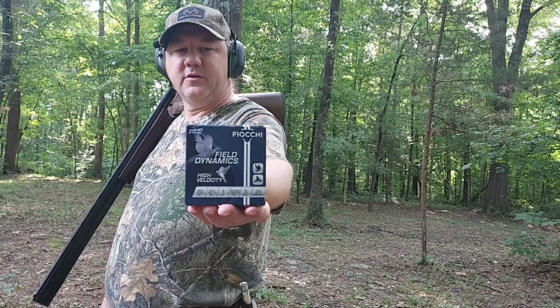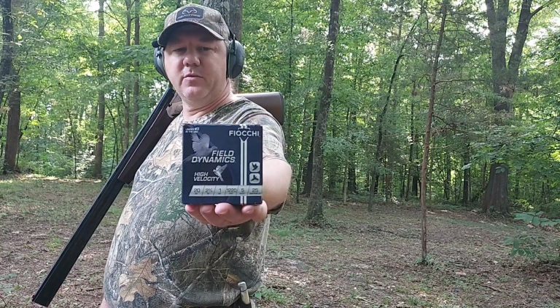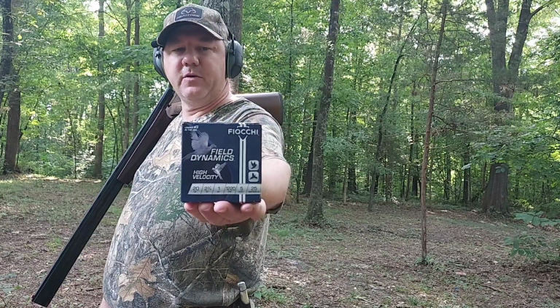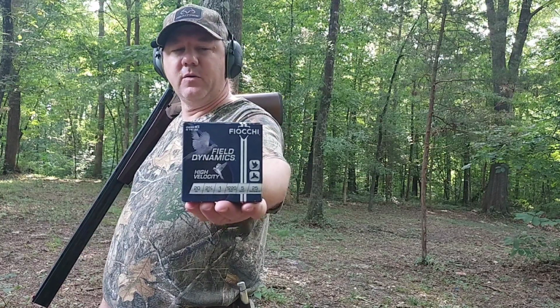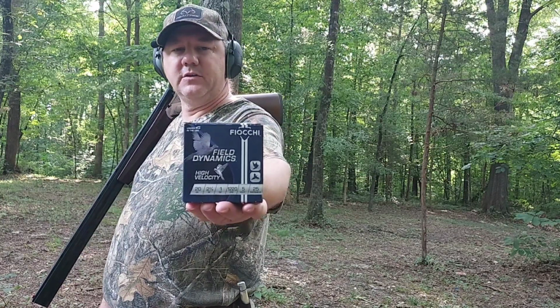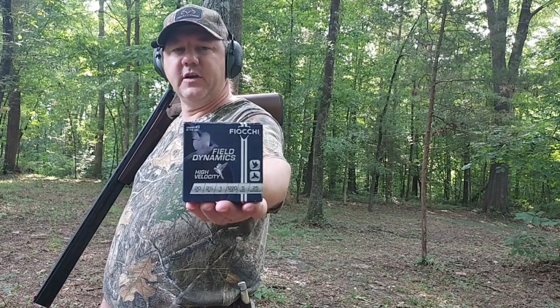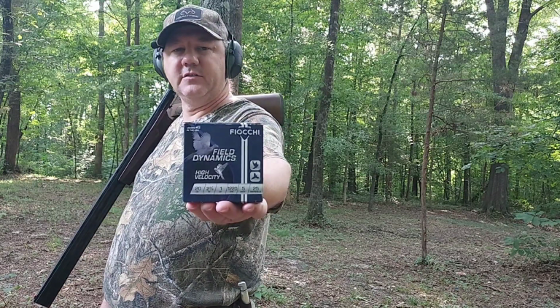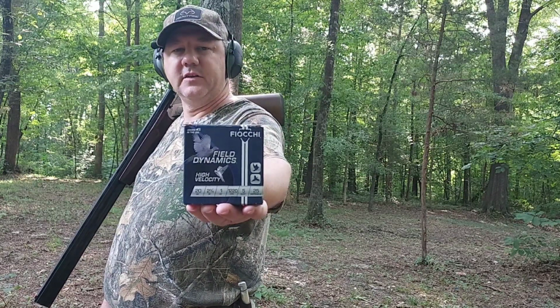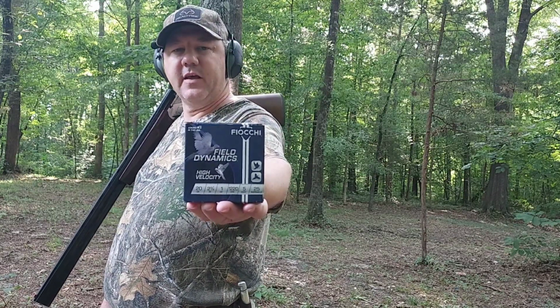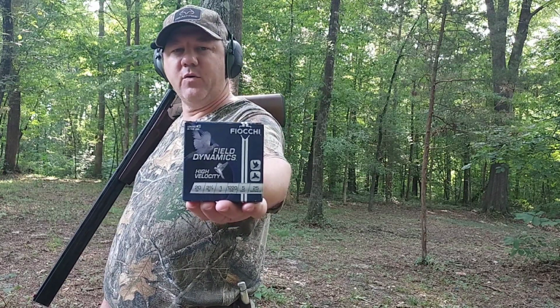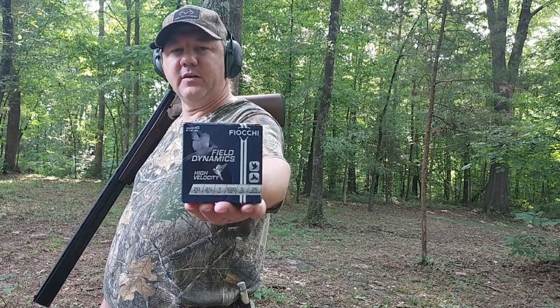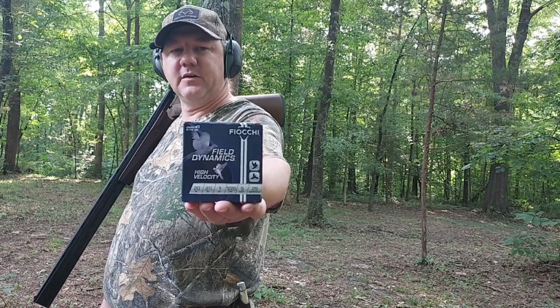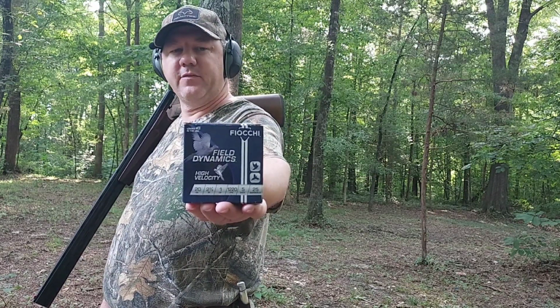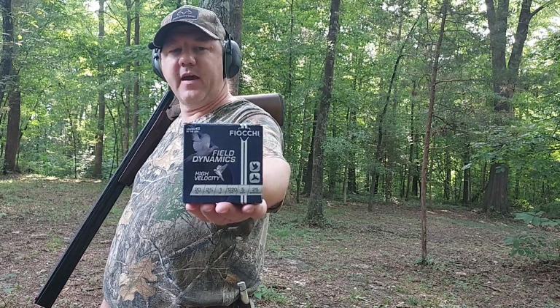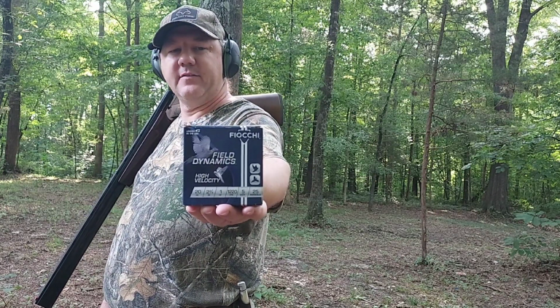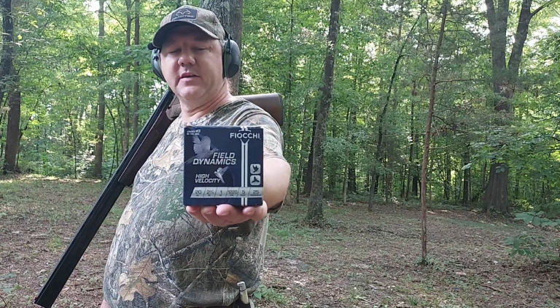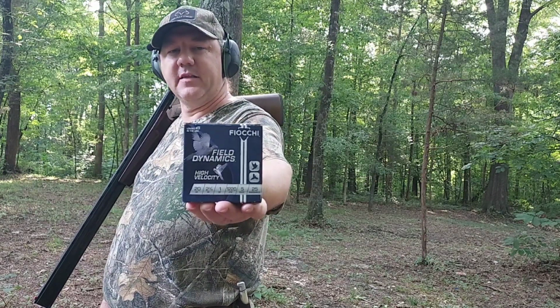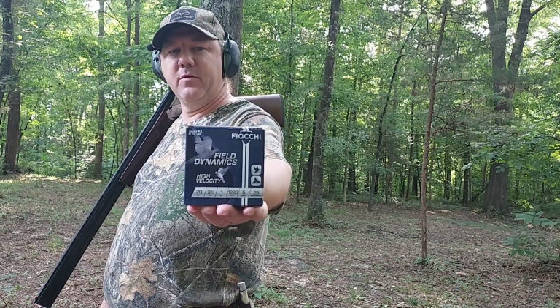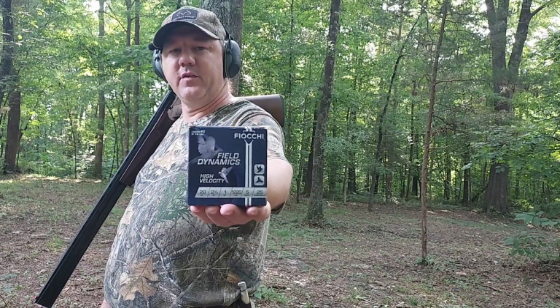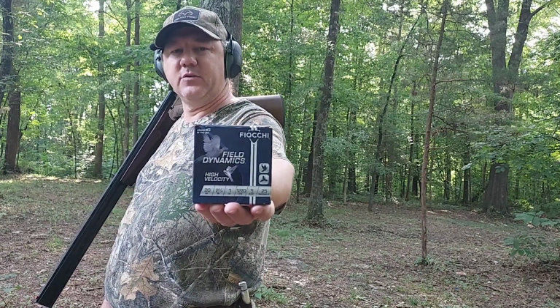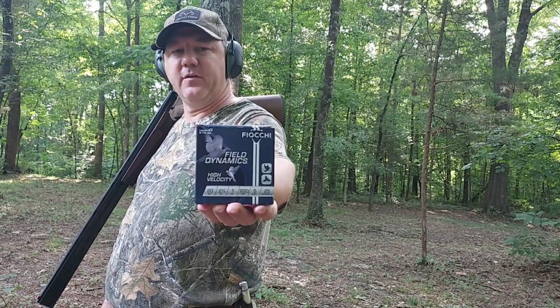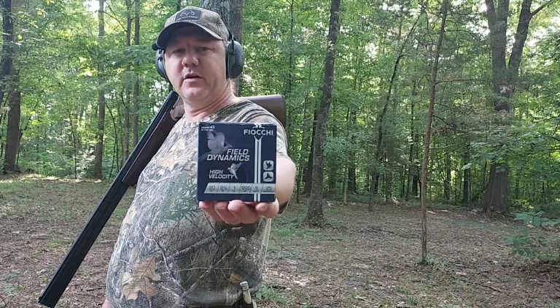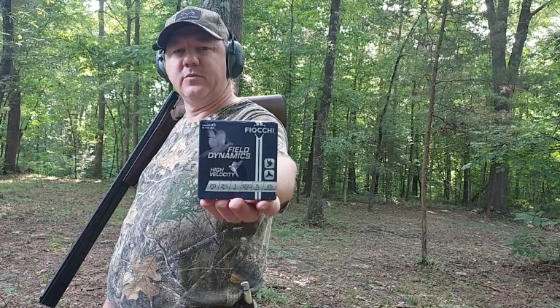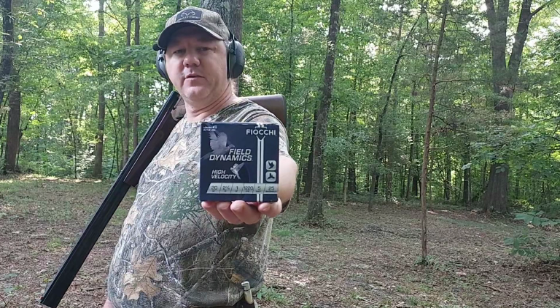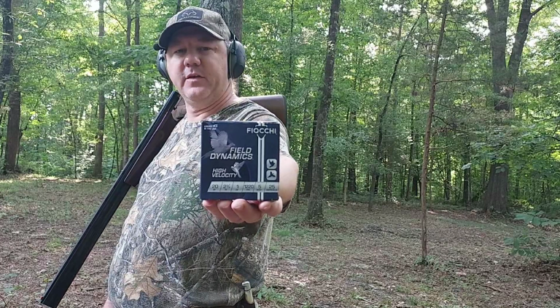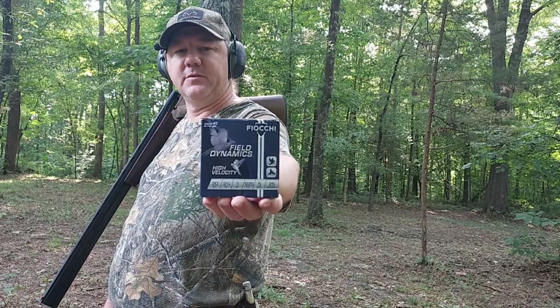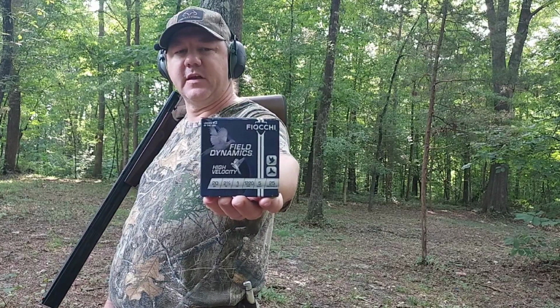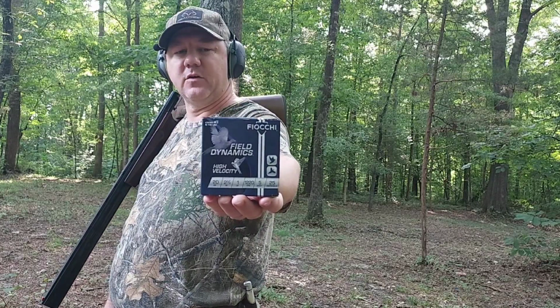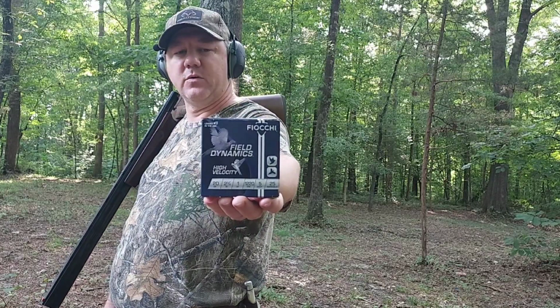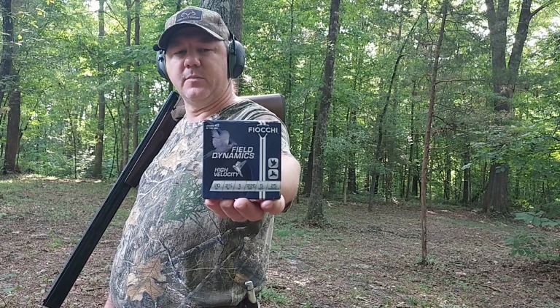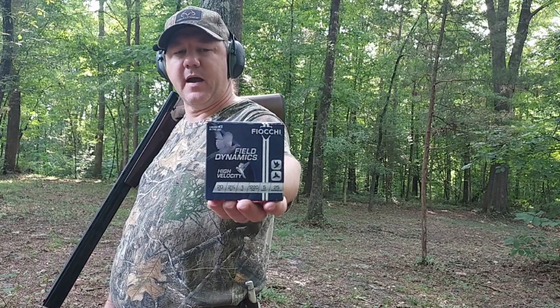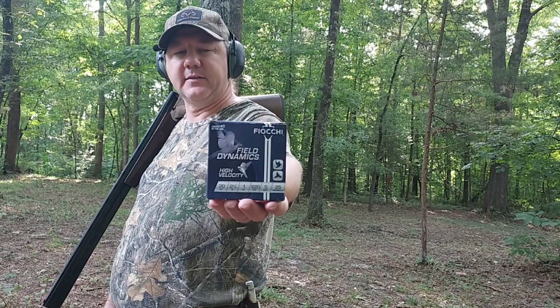They're 2 and 3 quarter inch shells. They have one ounce of number fives, and they're moving at 1,220 feet per second according to the box.